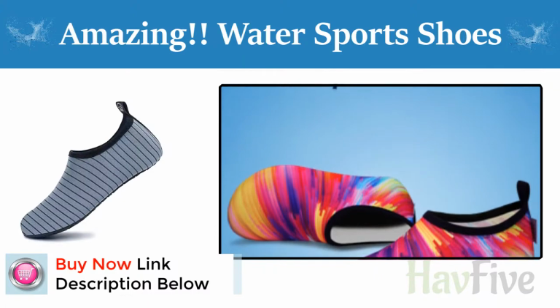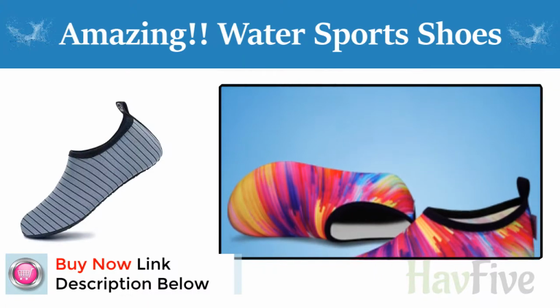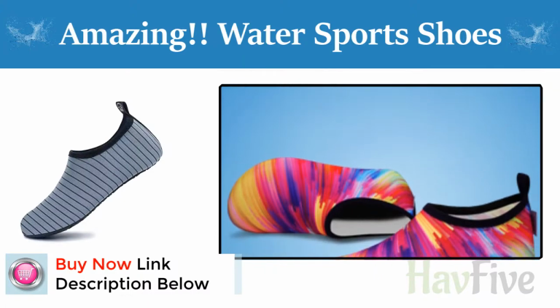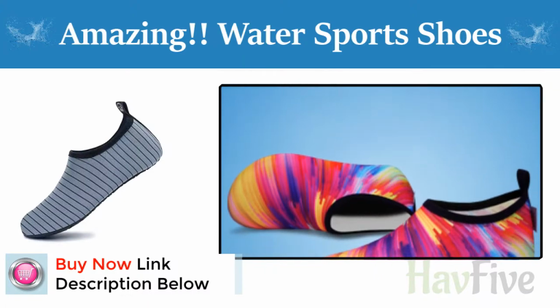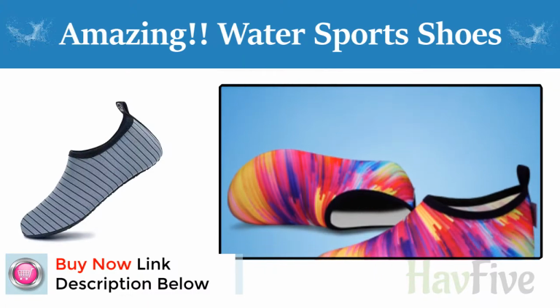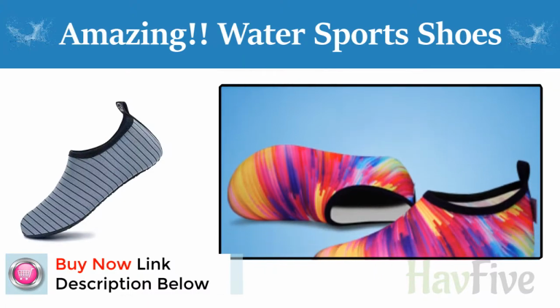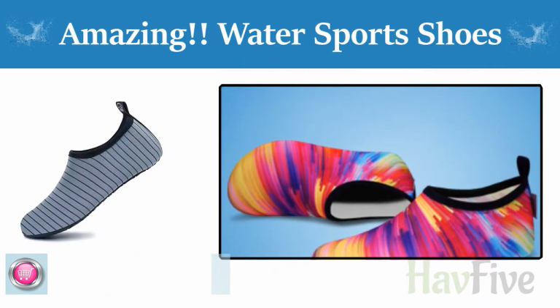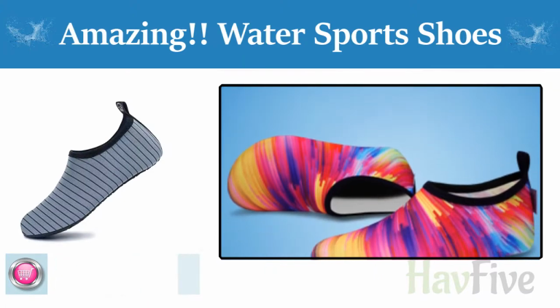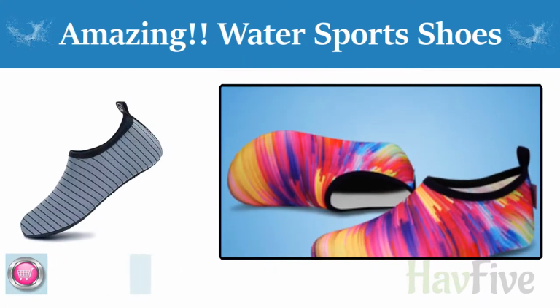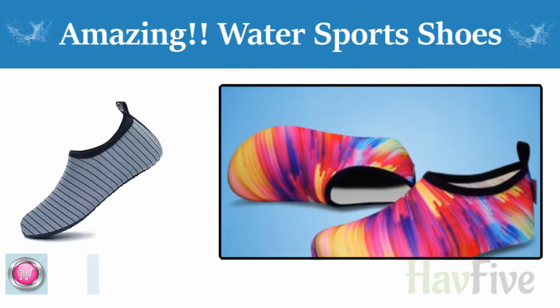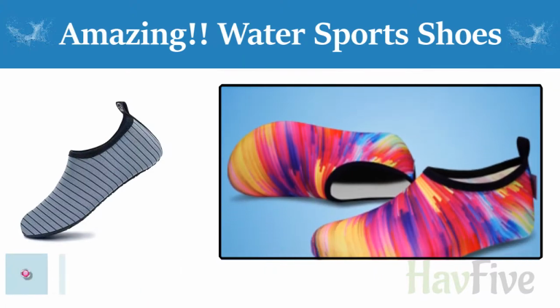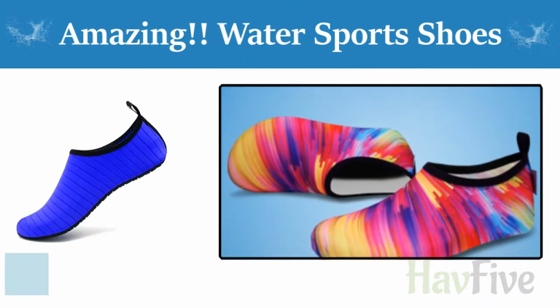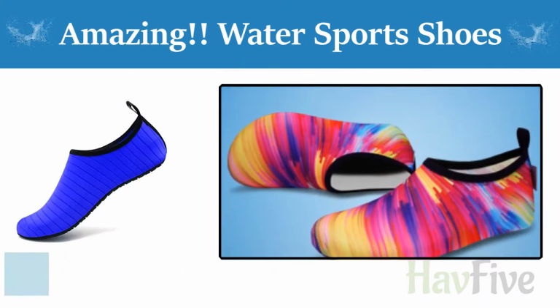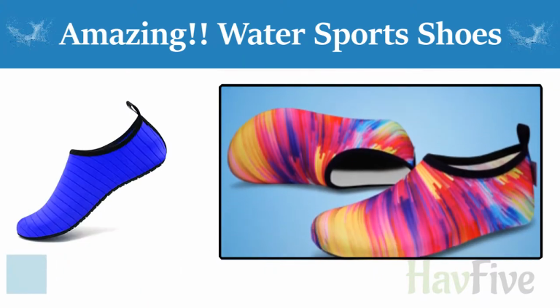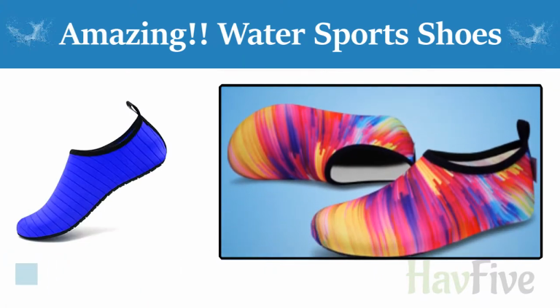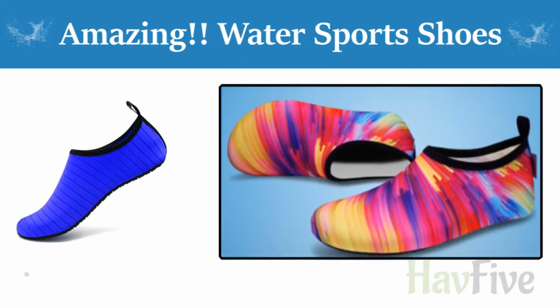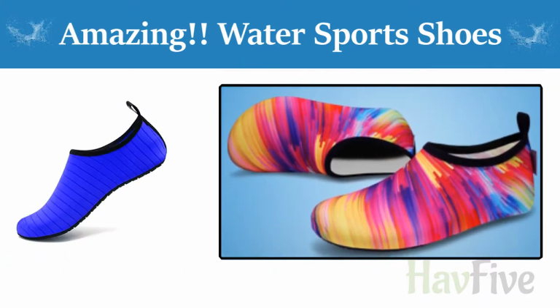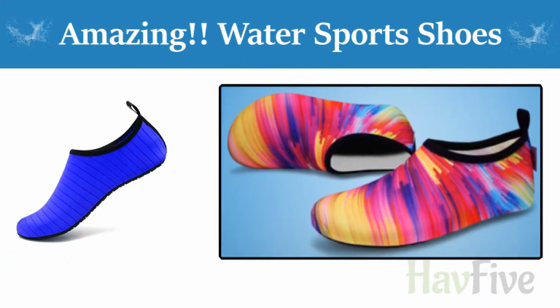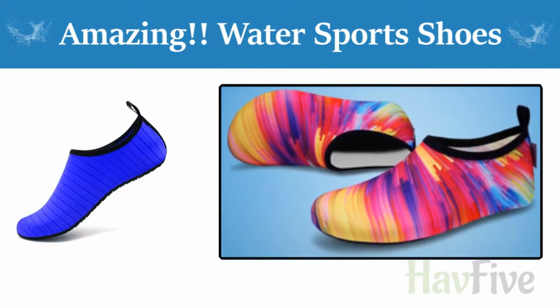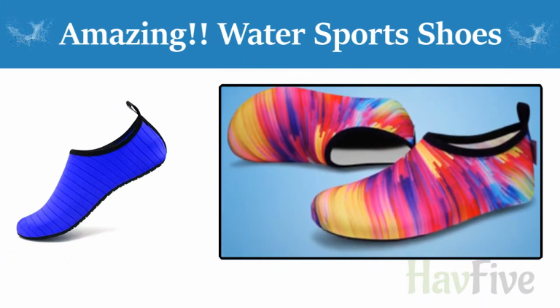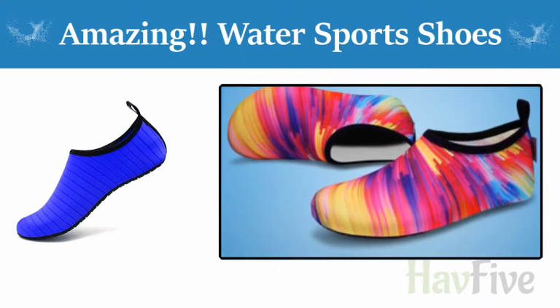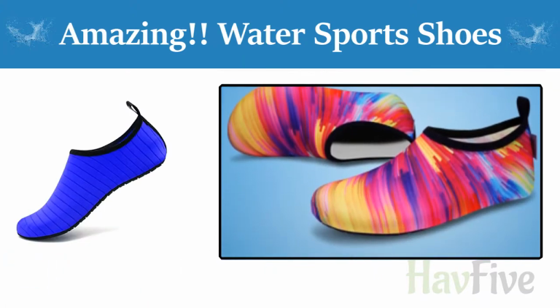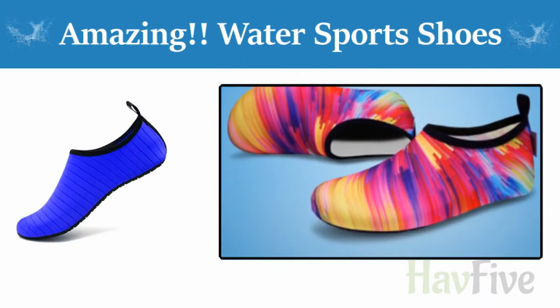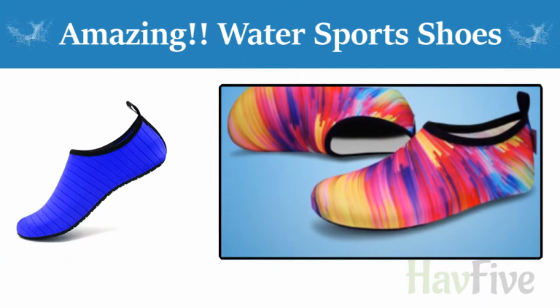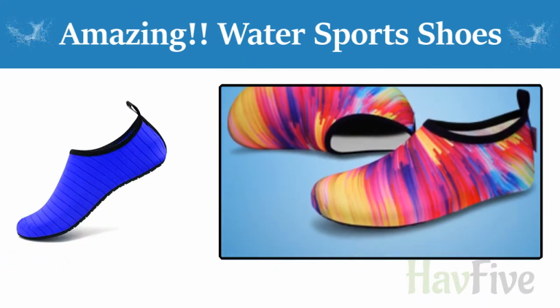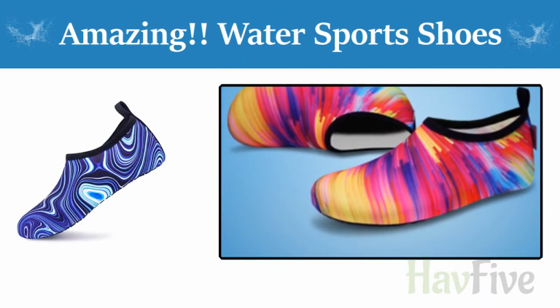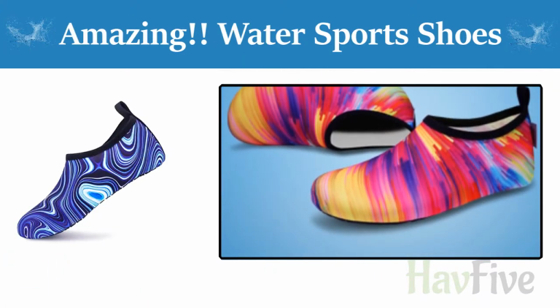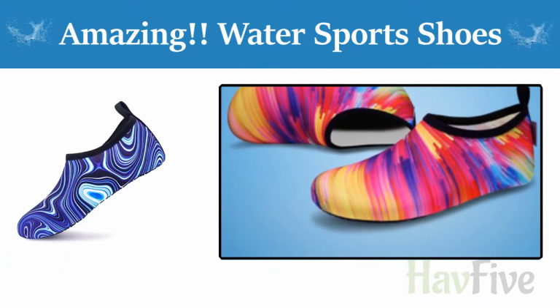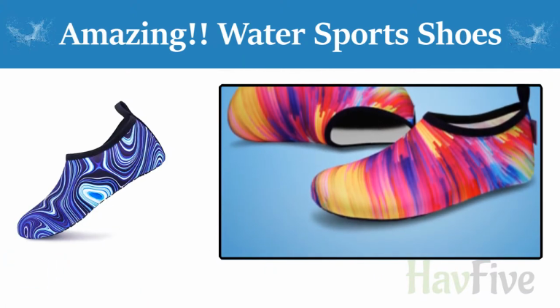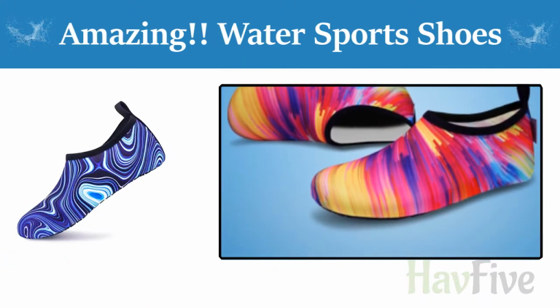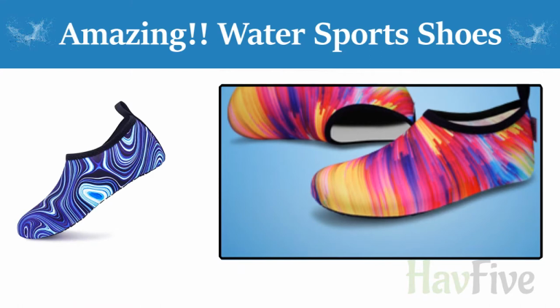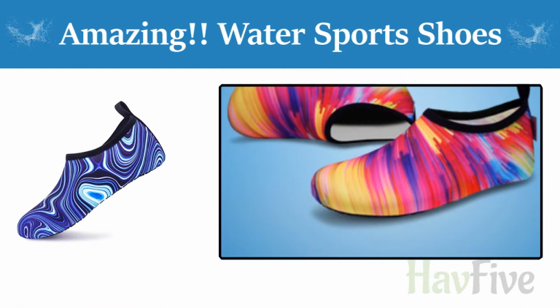Water Sports Shoes Barefoot Quick Dry Aqua Socks Slip On for Men, Women, and Kids.